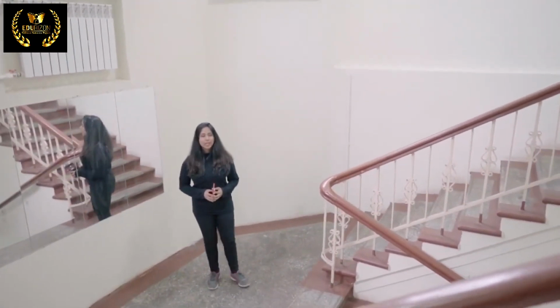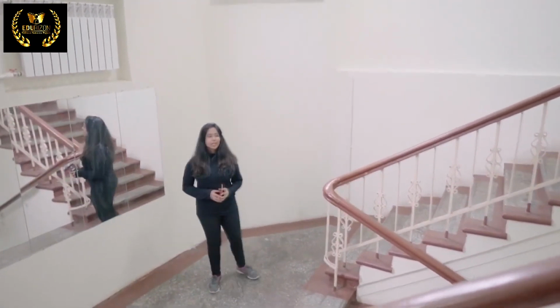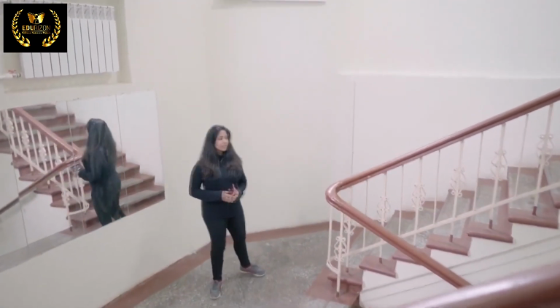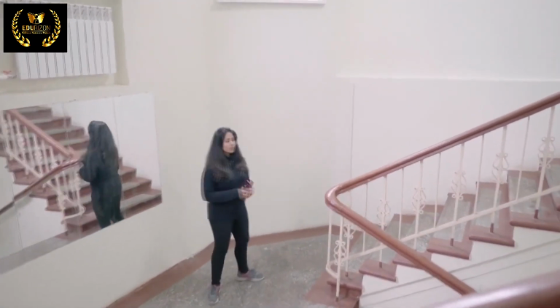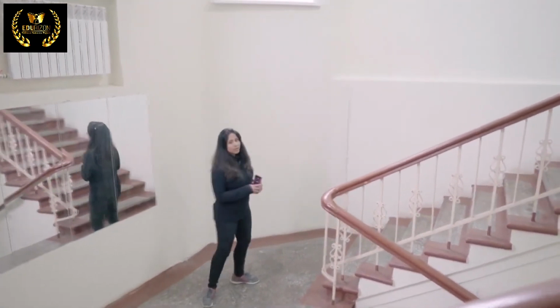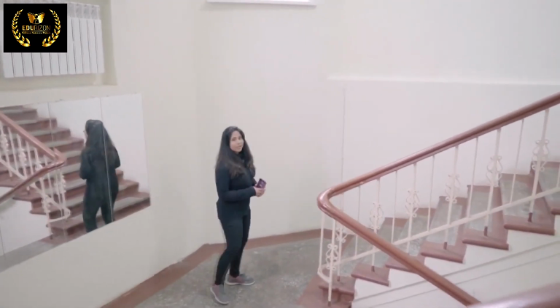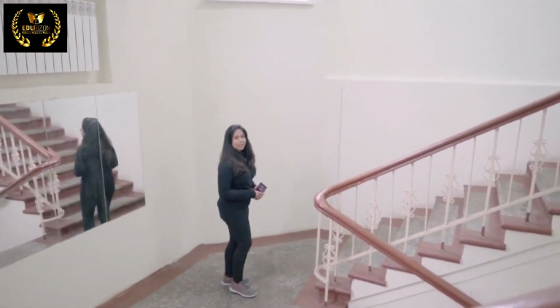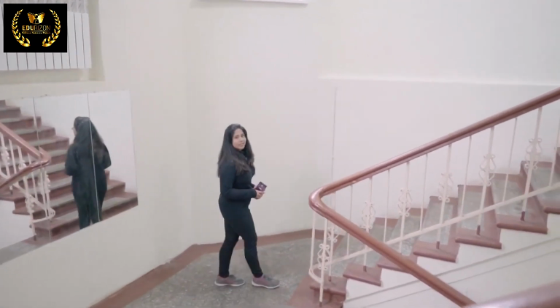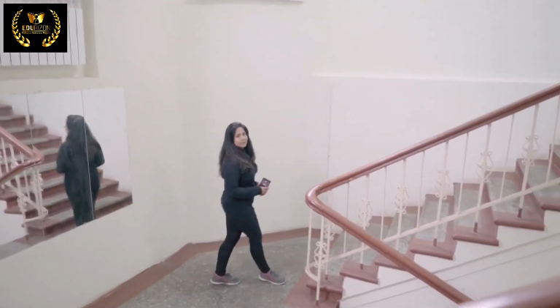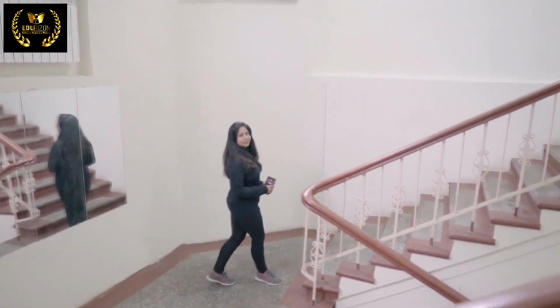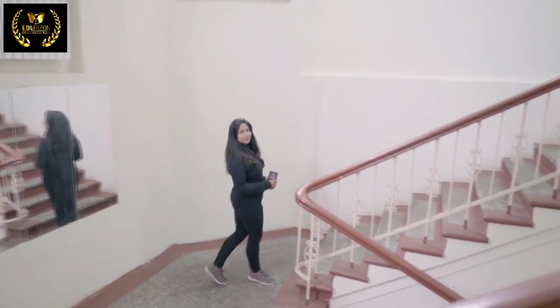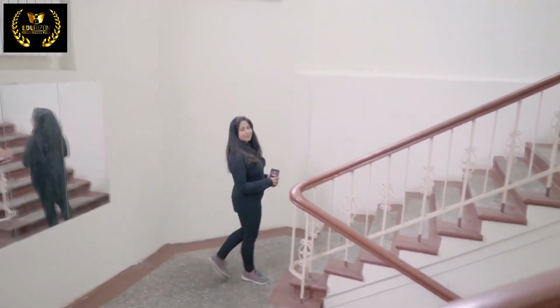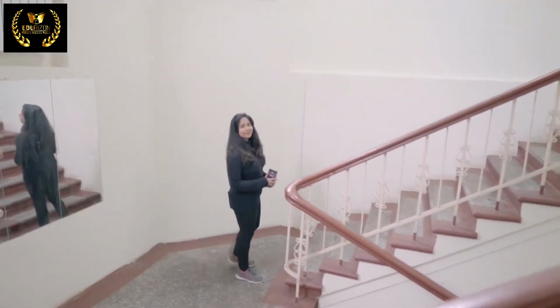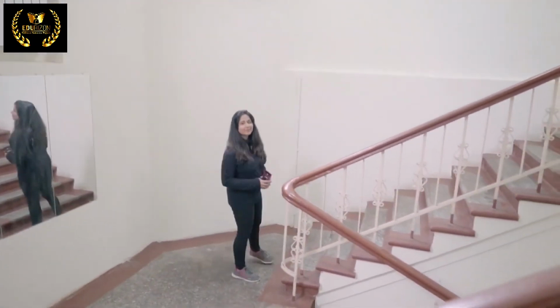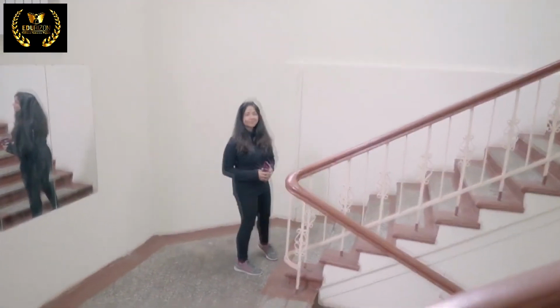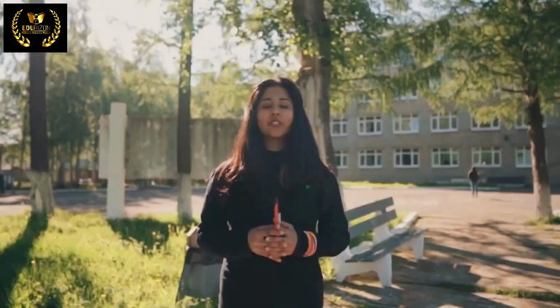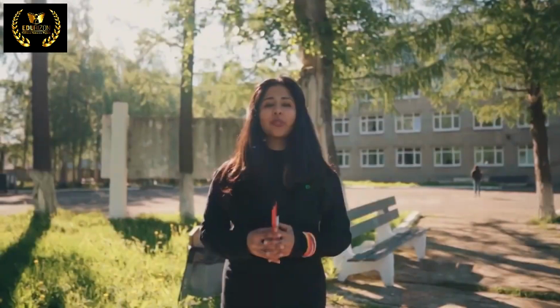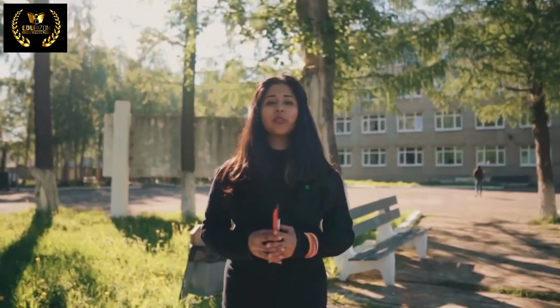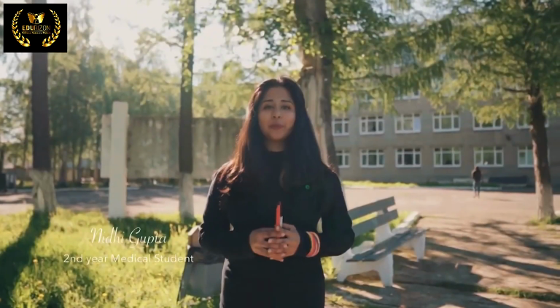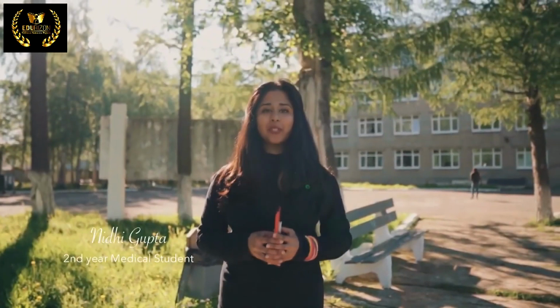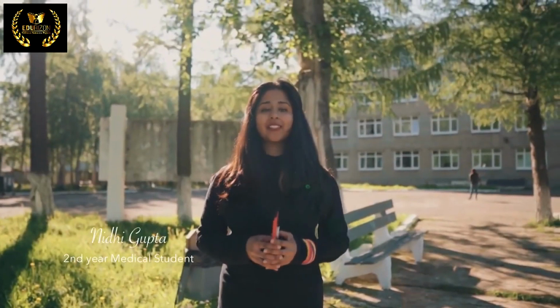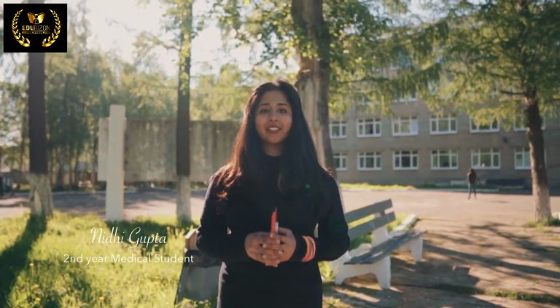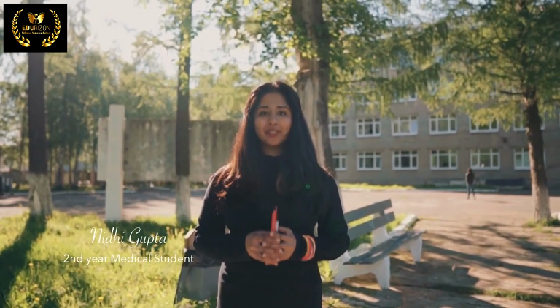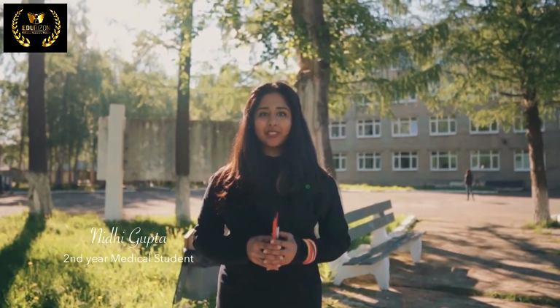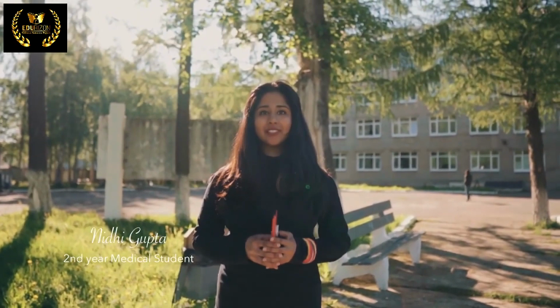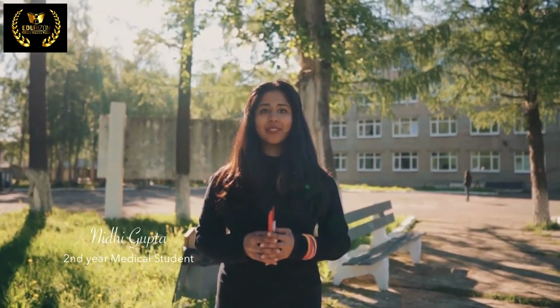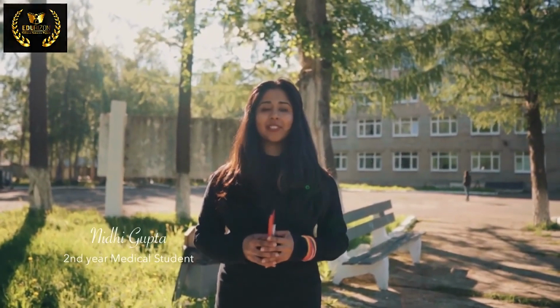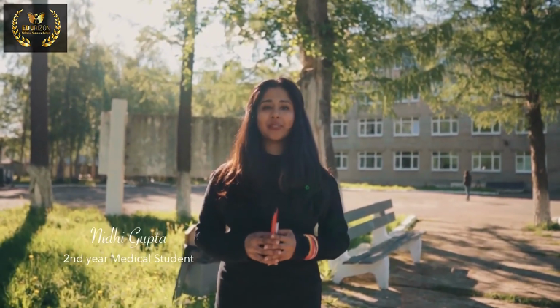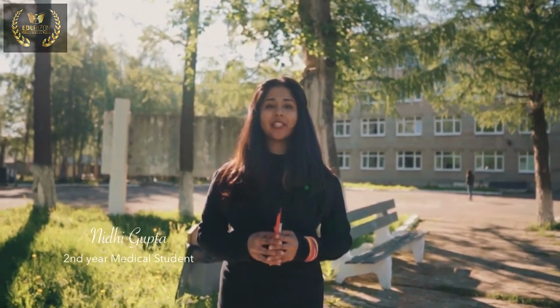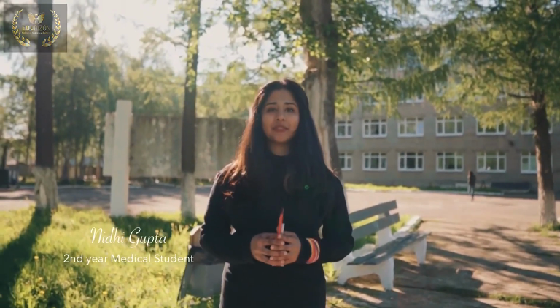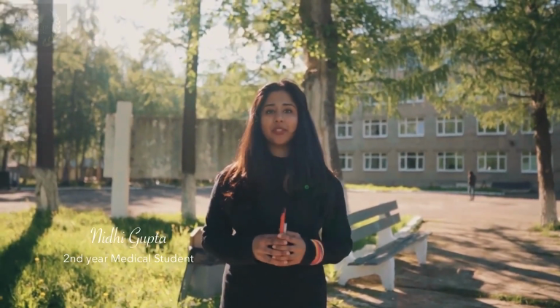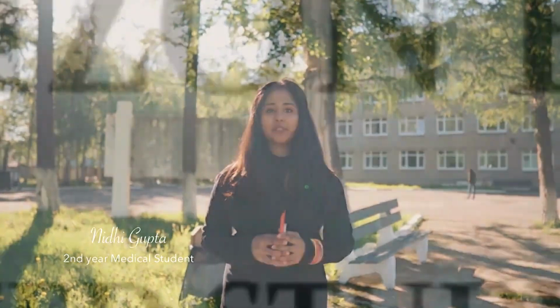Let's go outside and see. I hope you liked our hostel. We will see you in the next video.